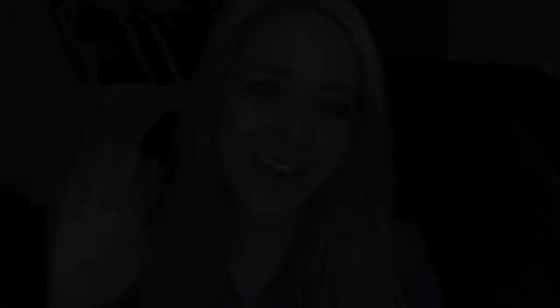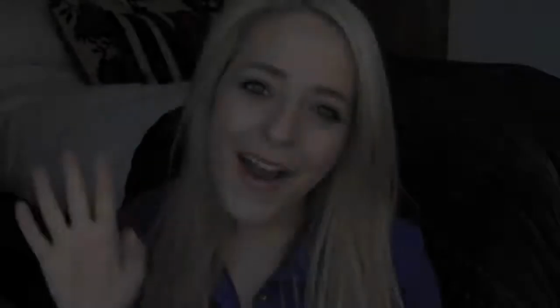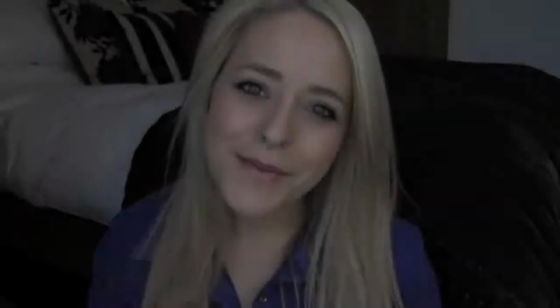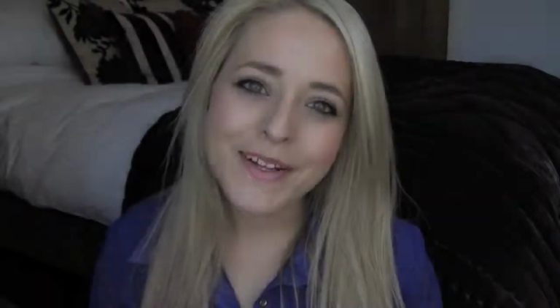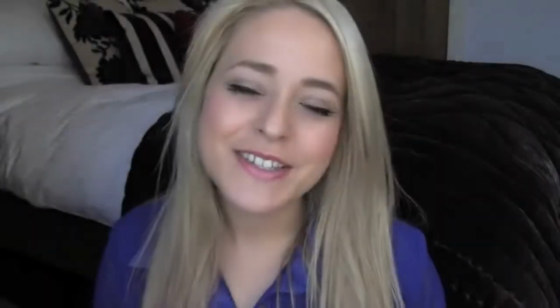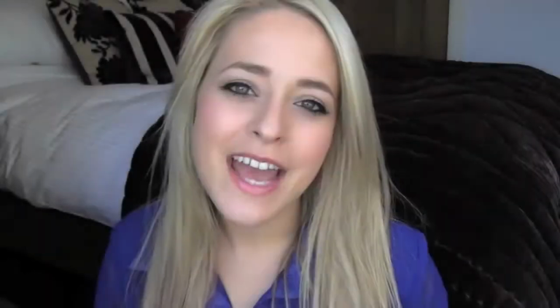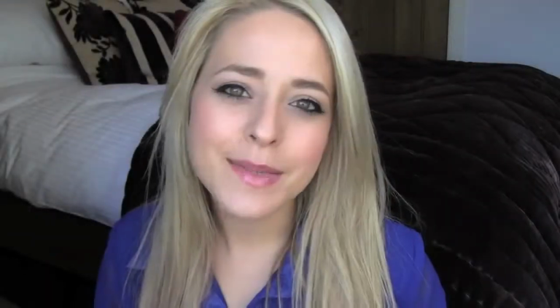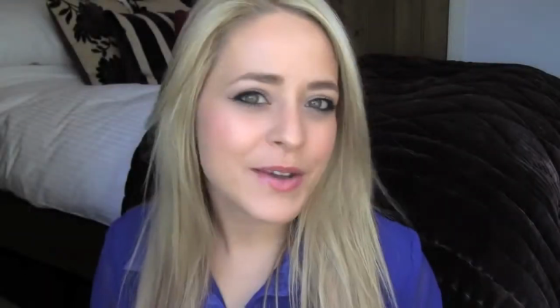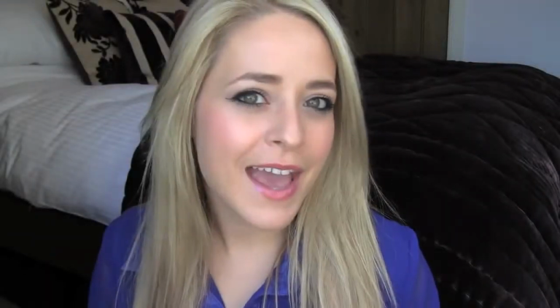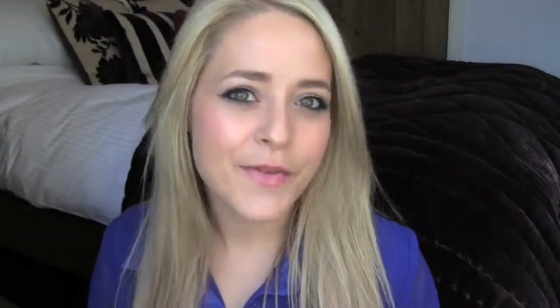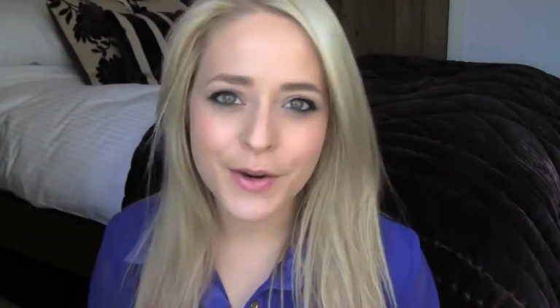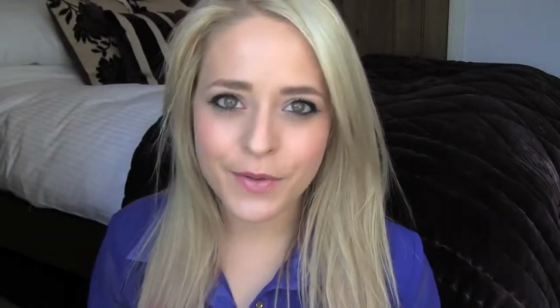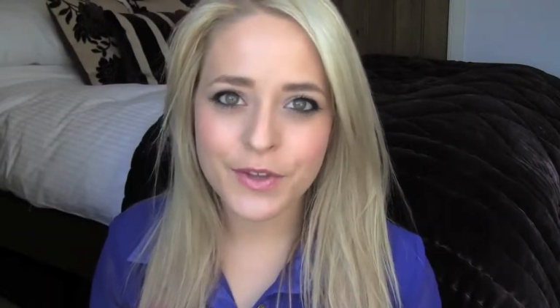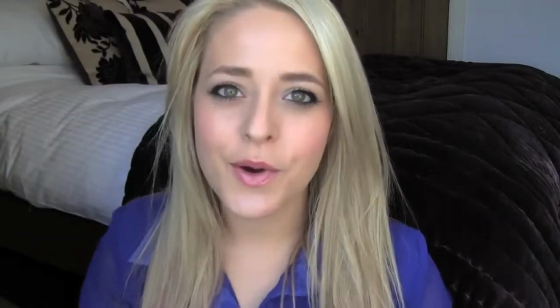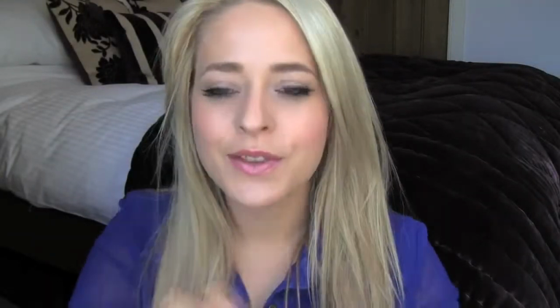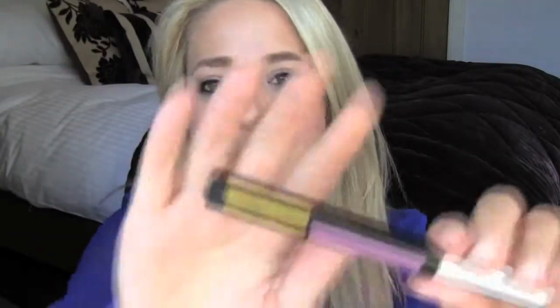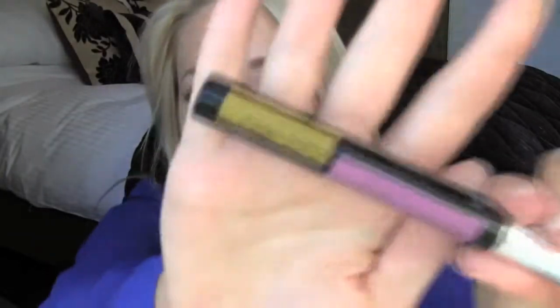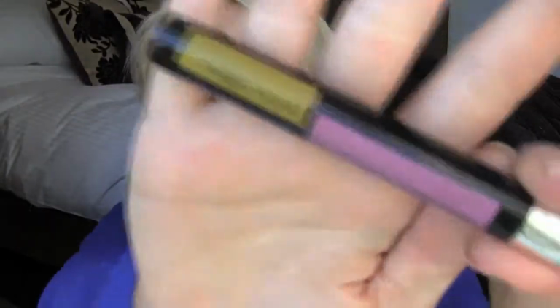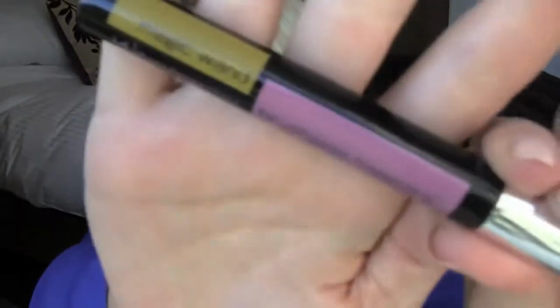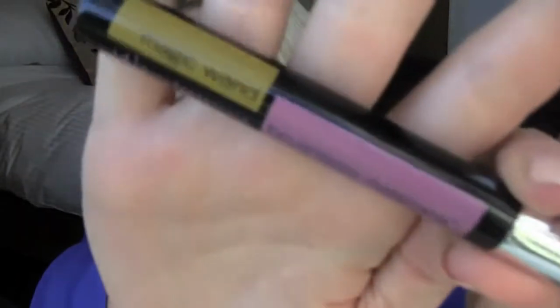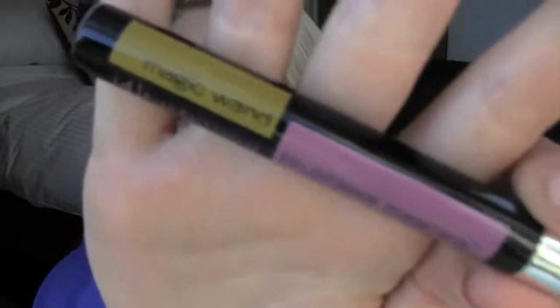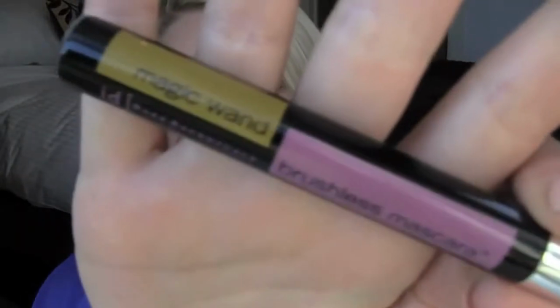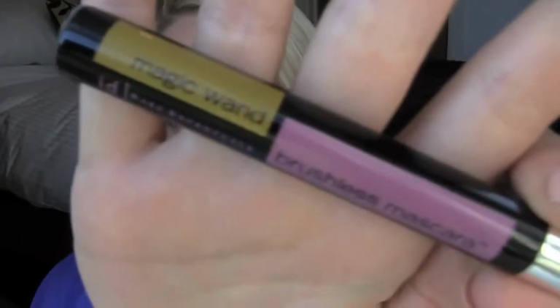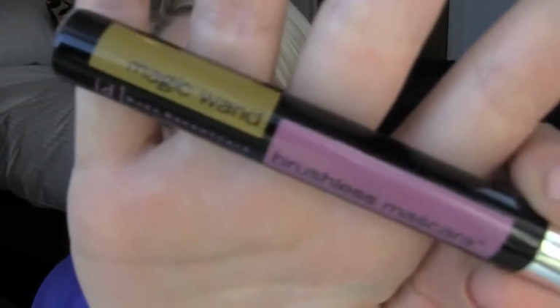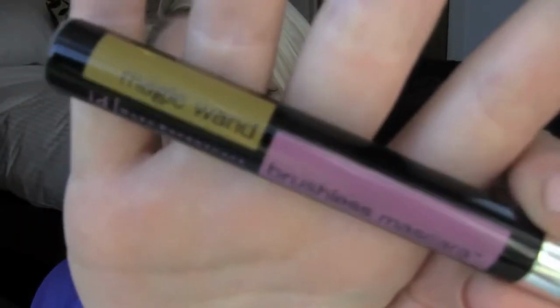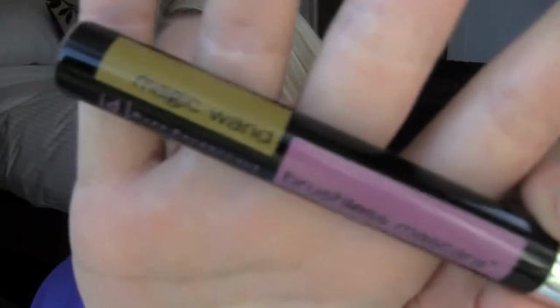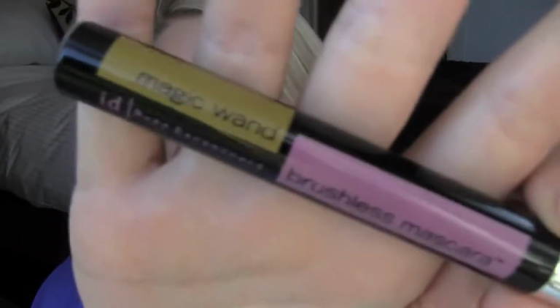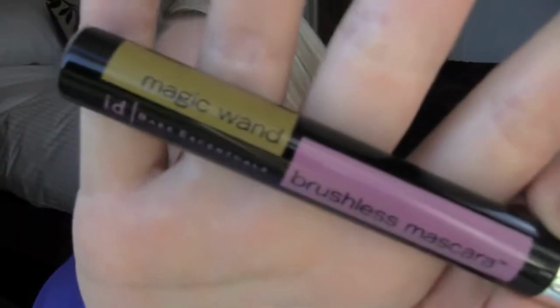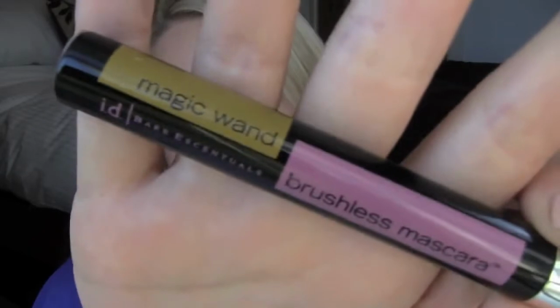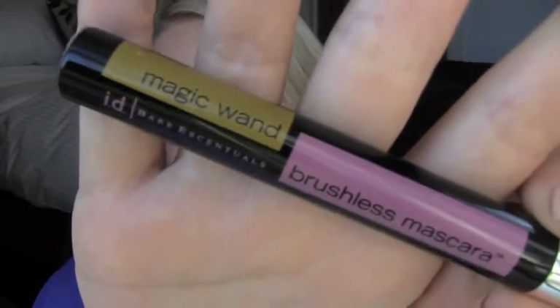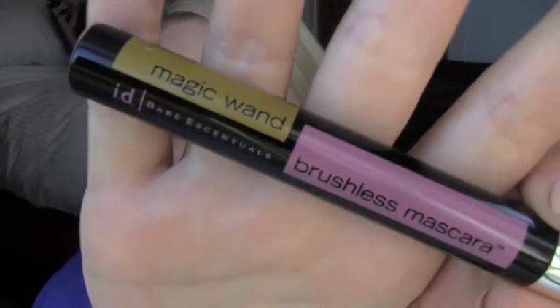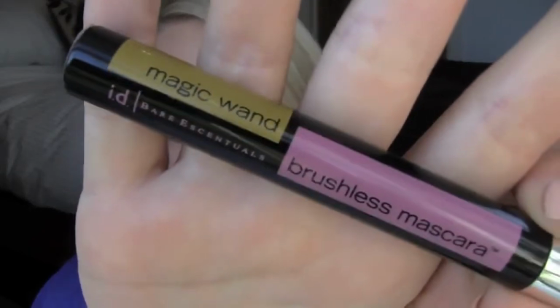Hi everyone, so today I'm going to be doing a very quick review on the Bare Essentials Magic Wand Brushless Mascara.